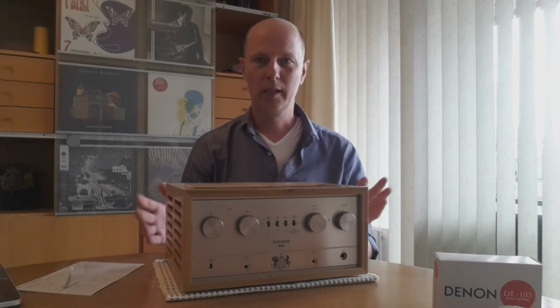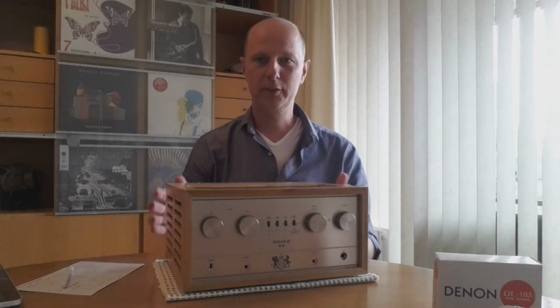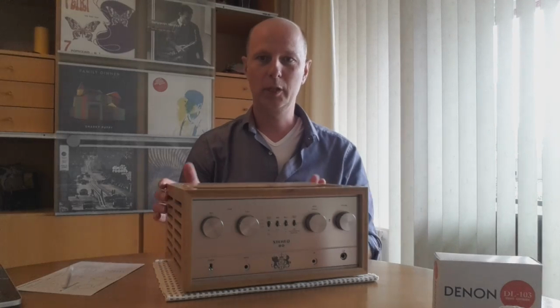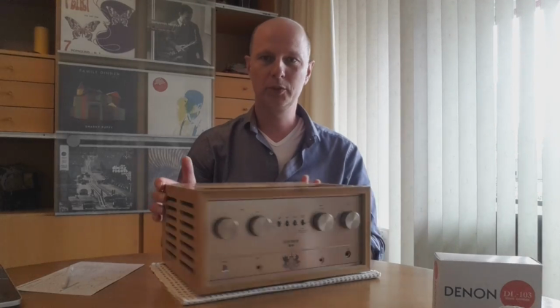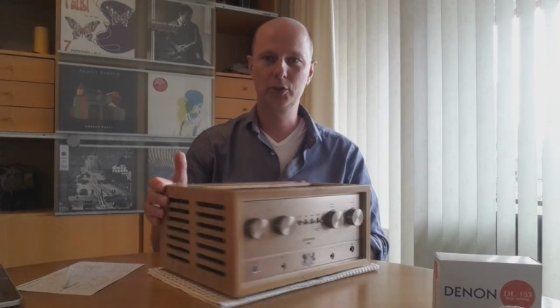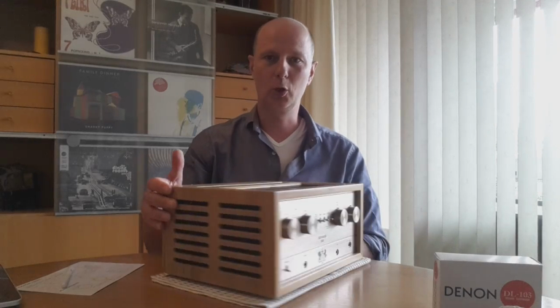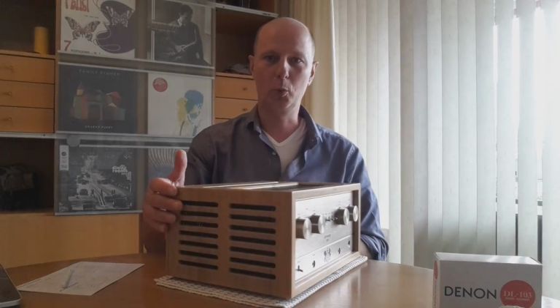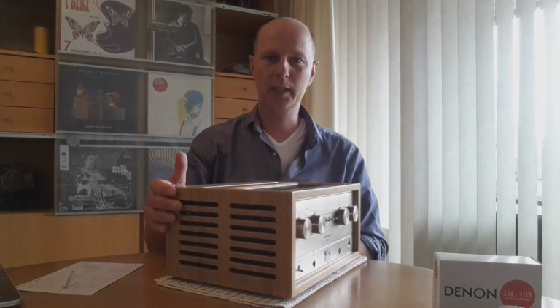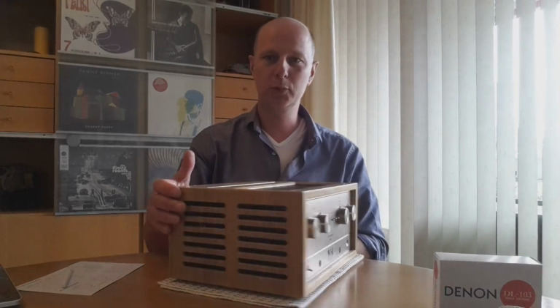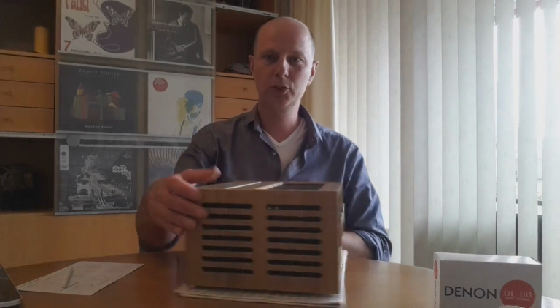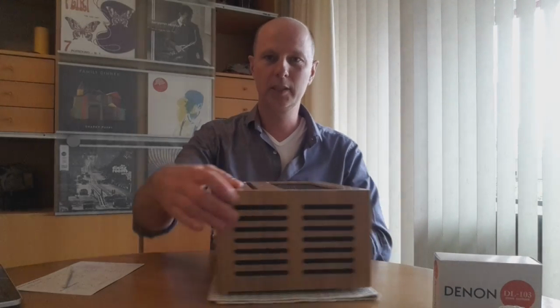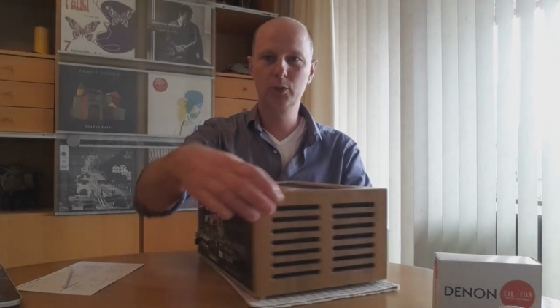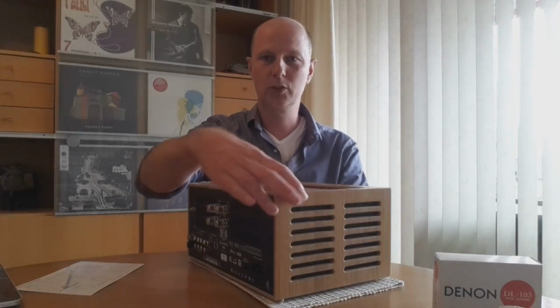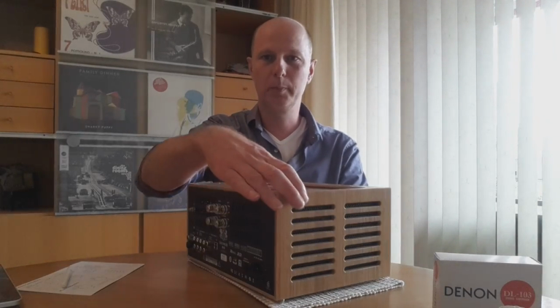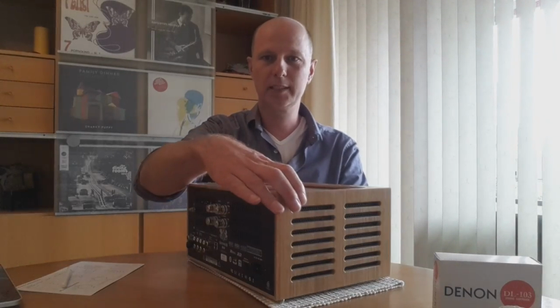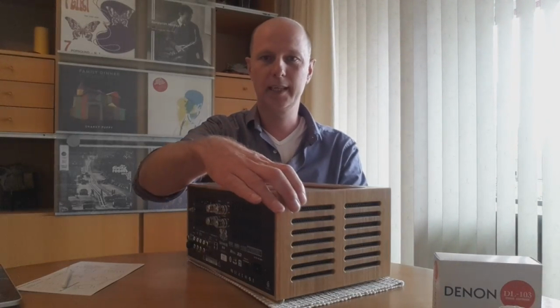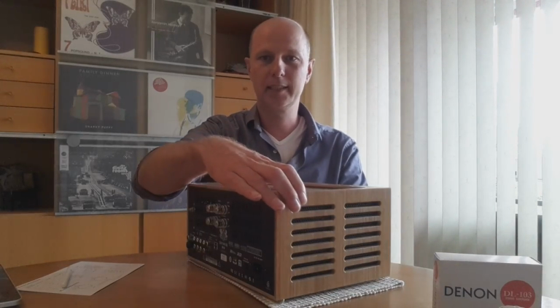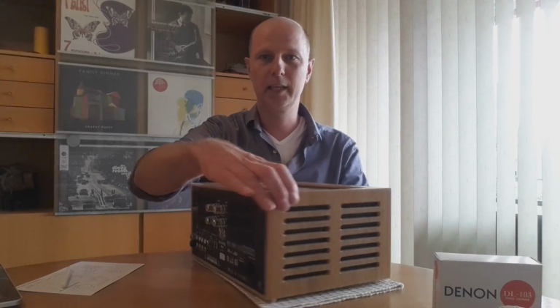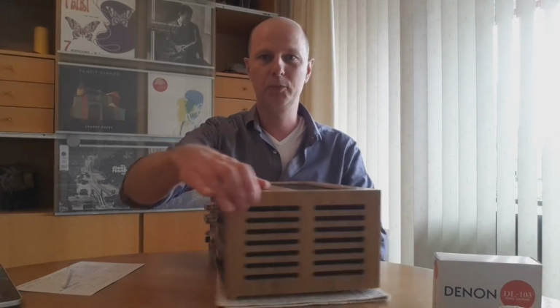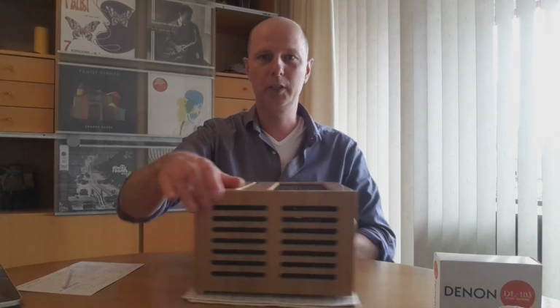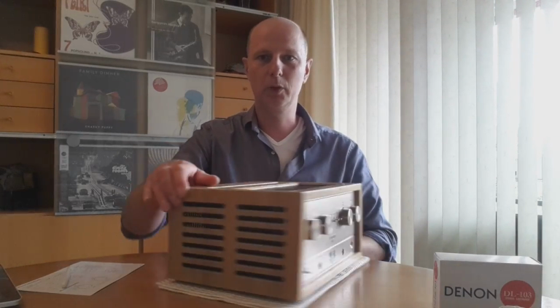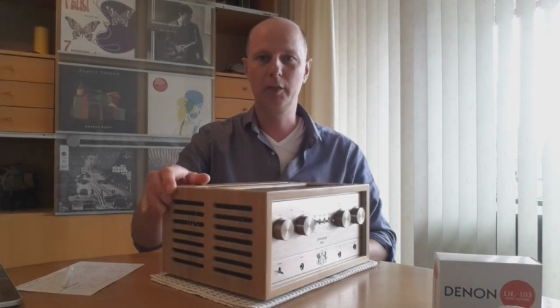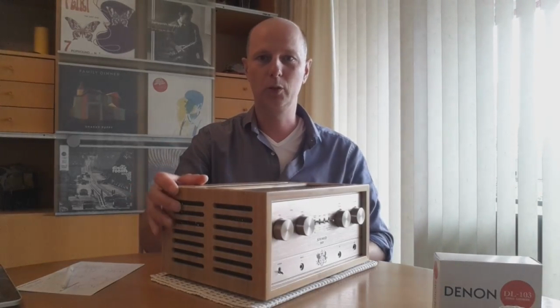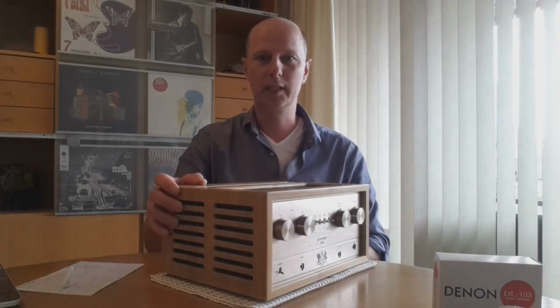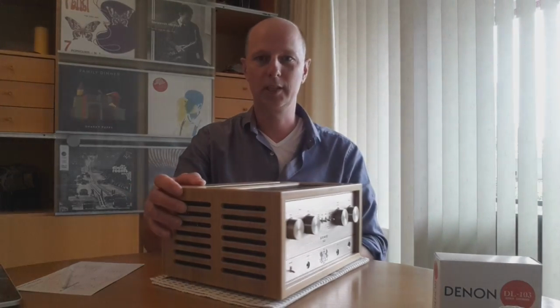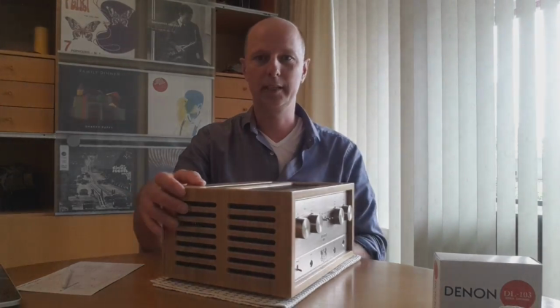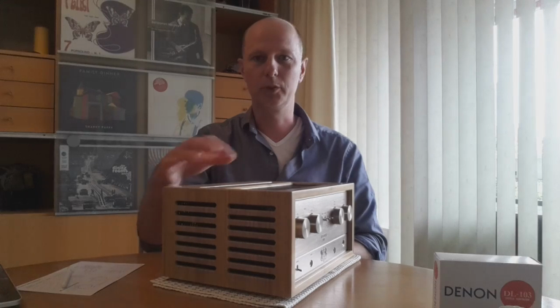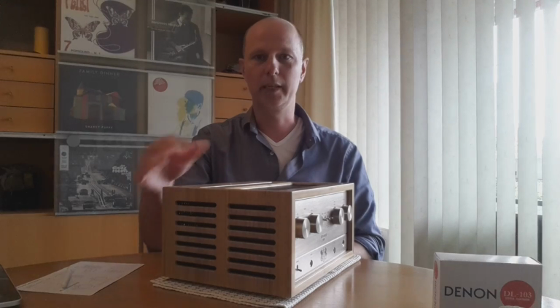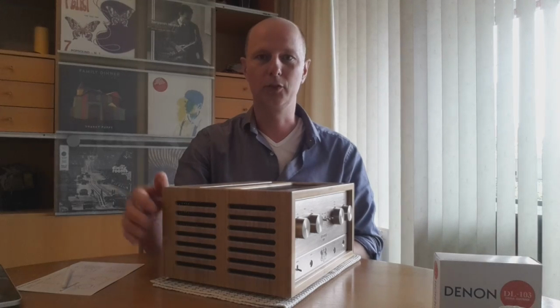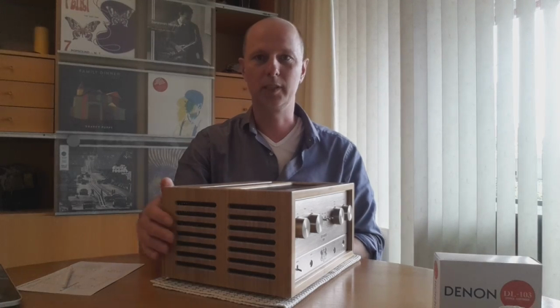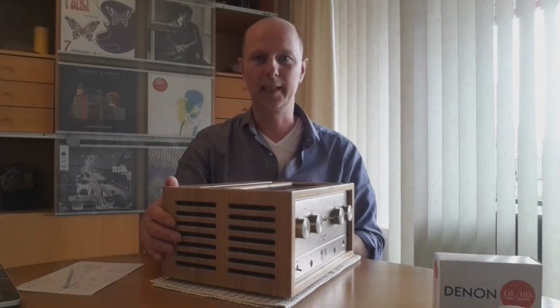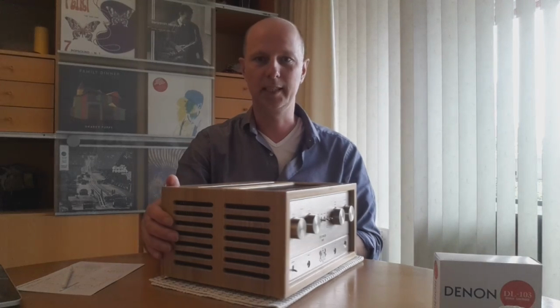Later on I want to show what inputs you can use on the back side, and we will have a look inside — I will take off the casing.